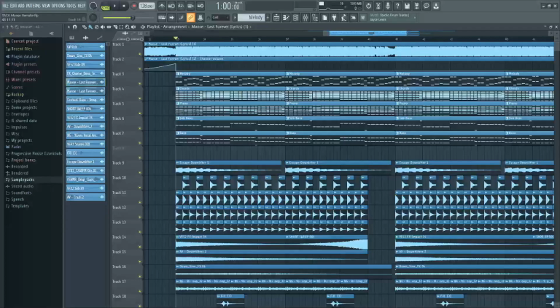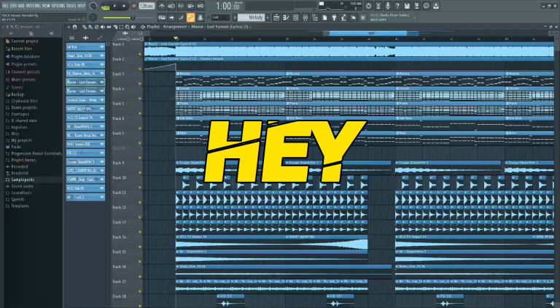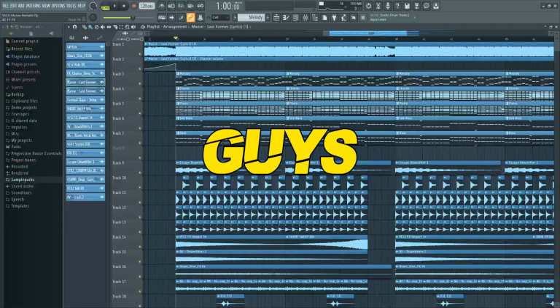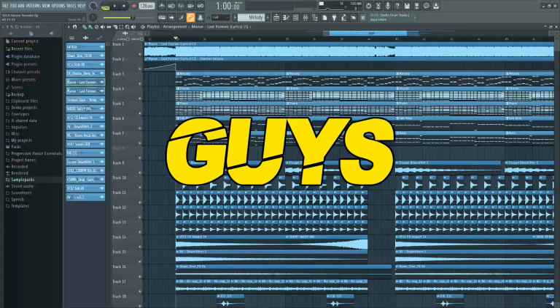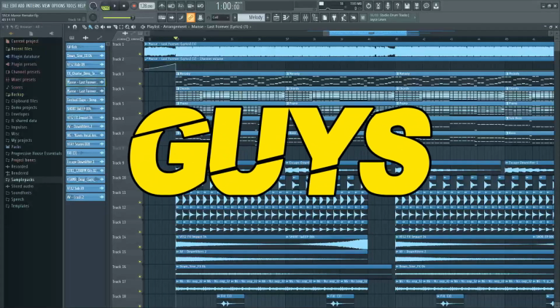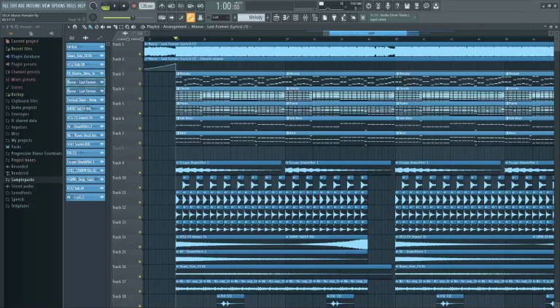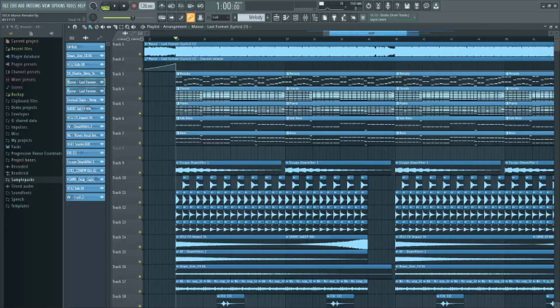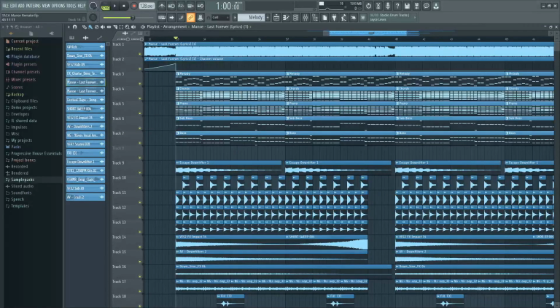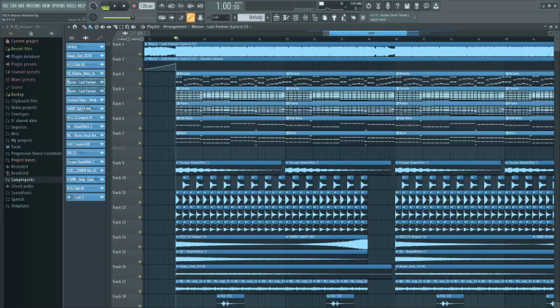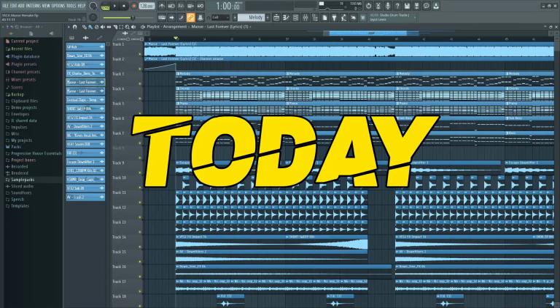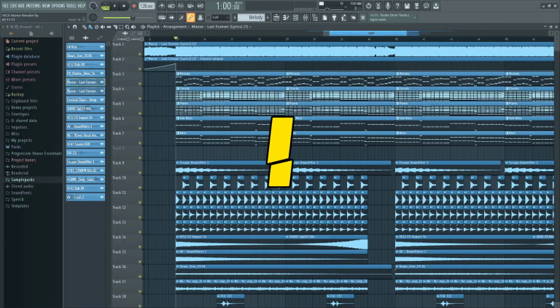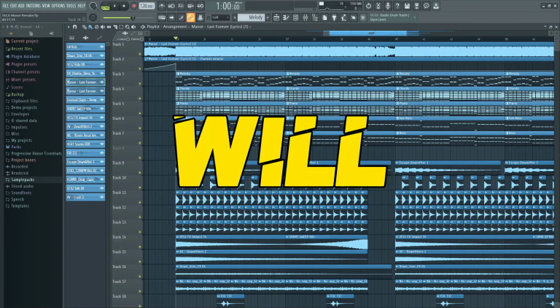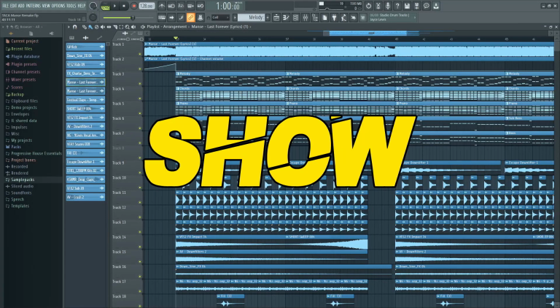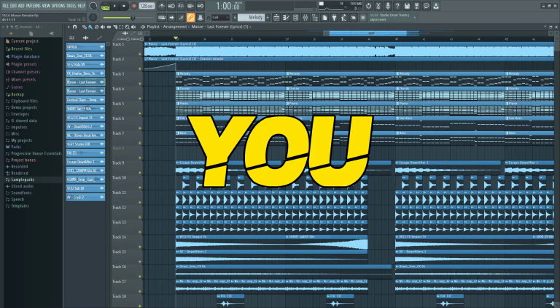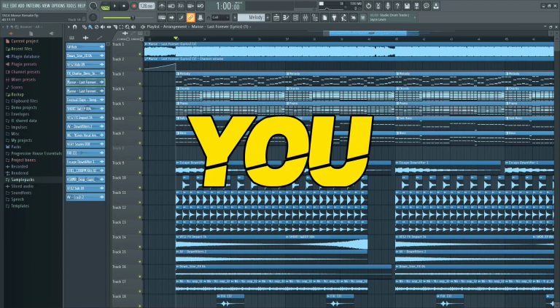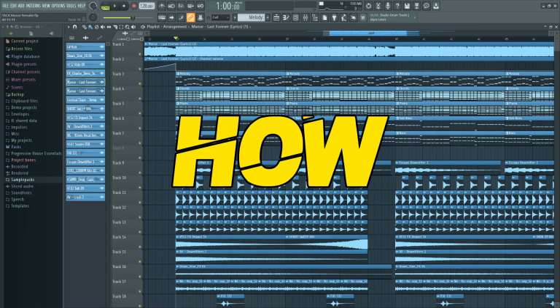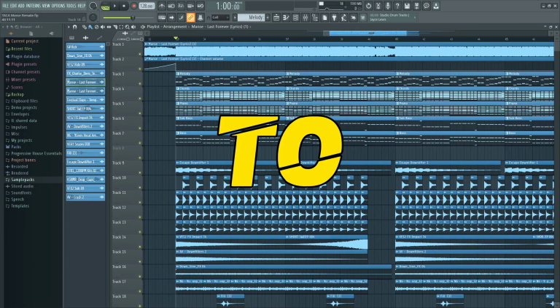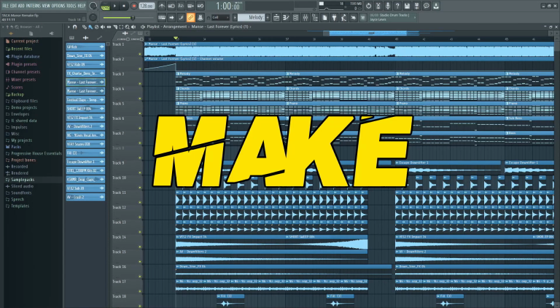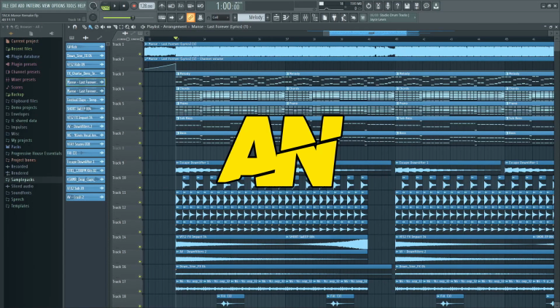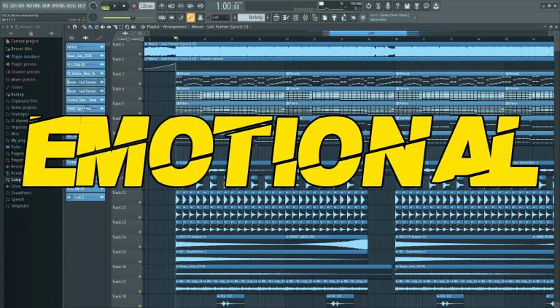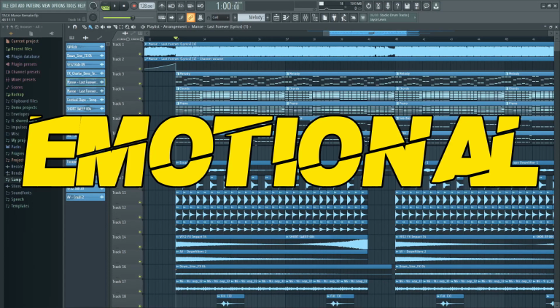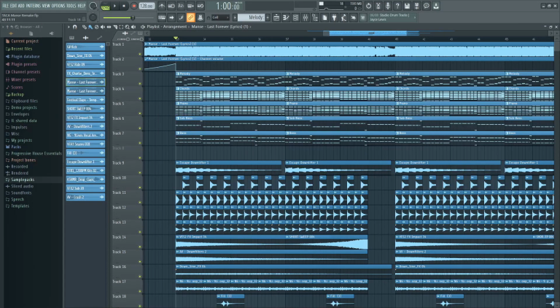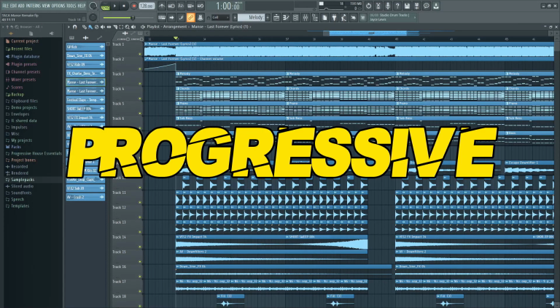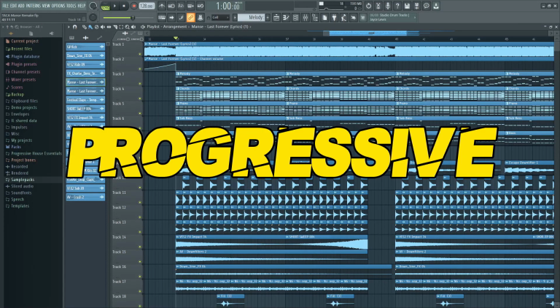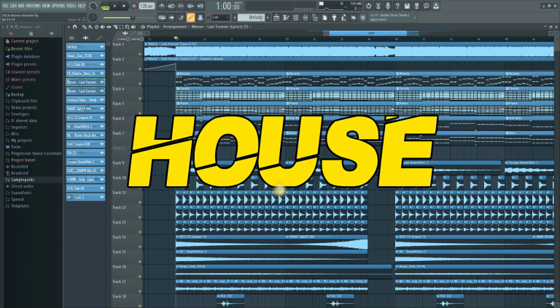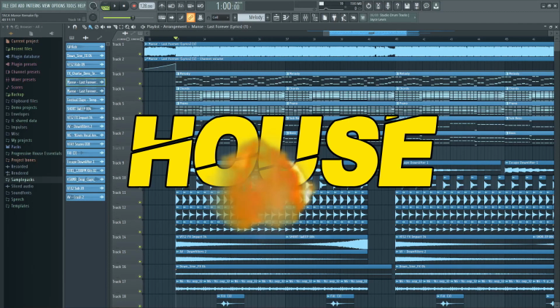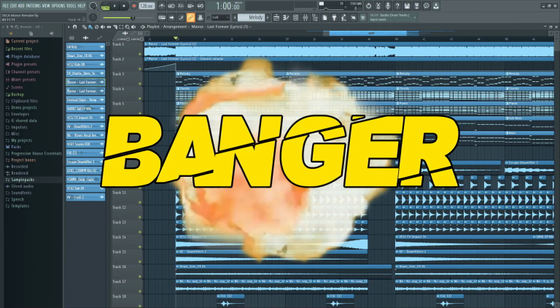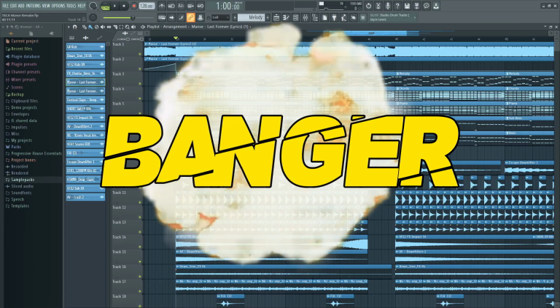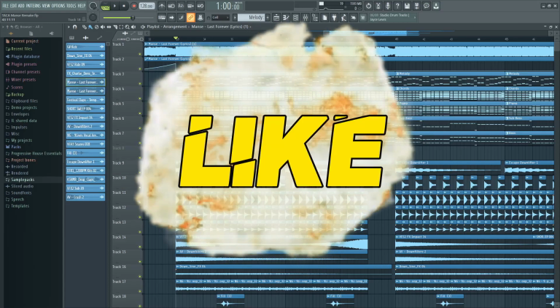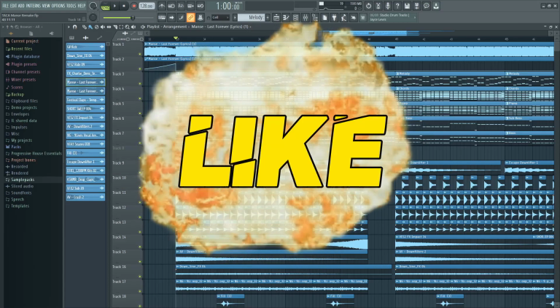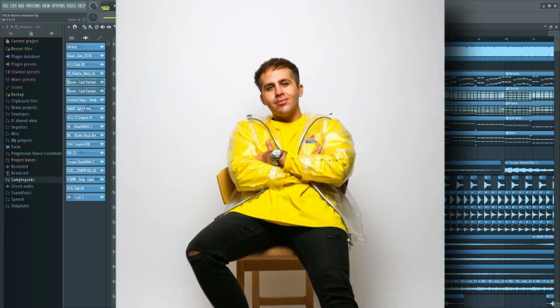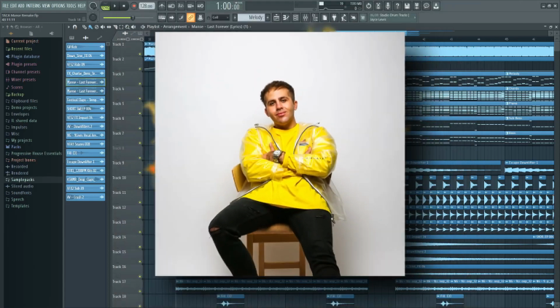Hey guys. Today I will show you how to make an emotional progressive house banger like Mance.